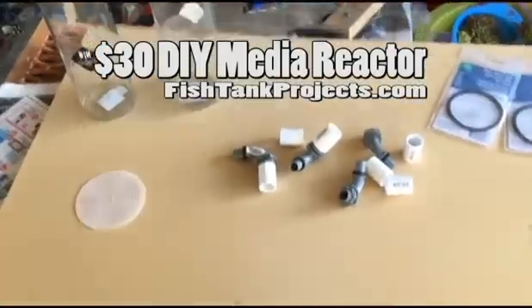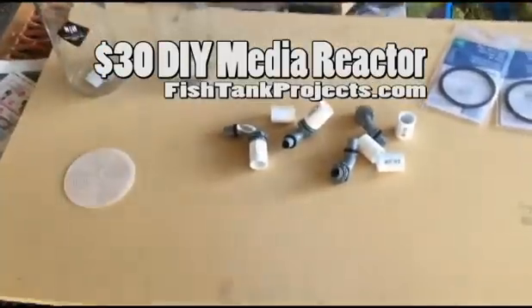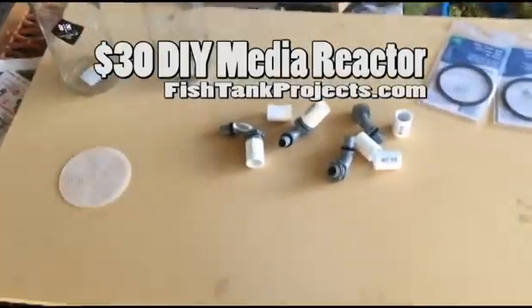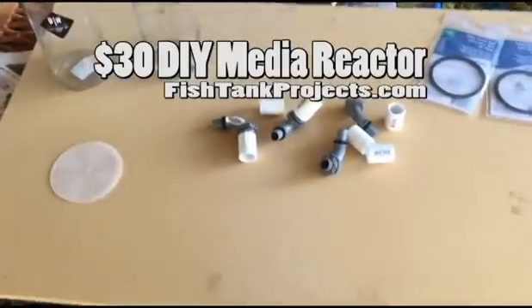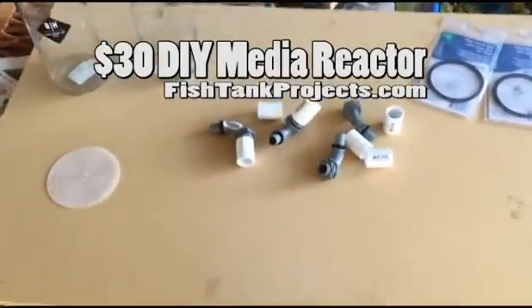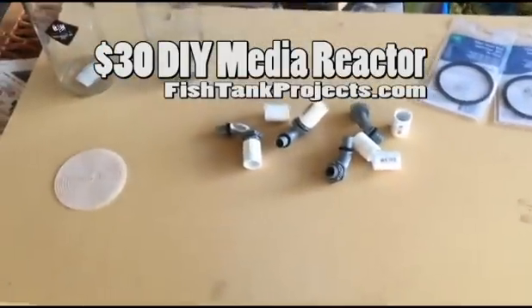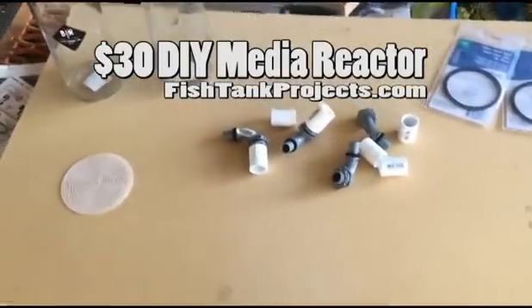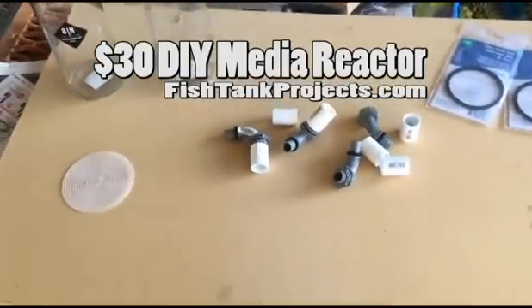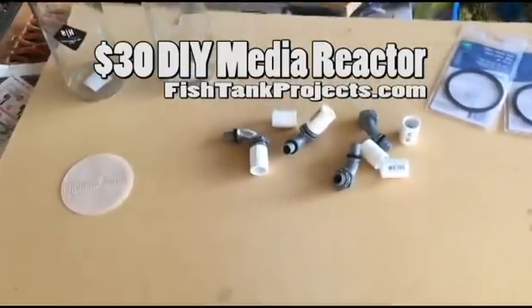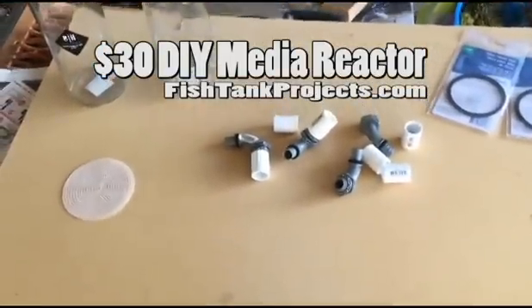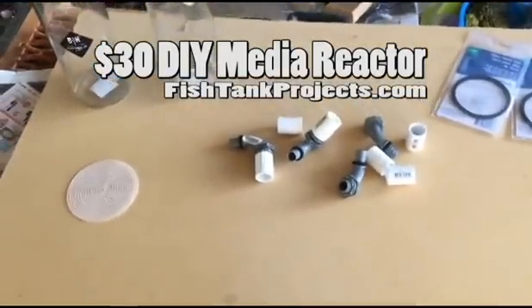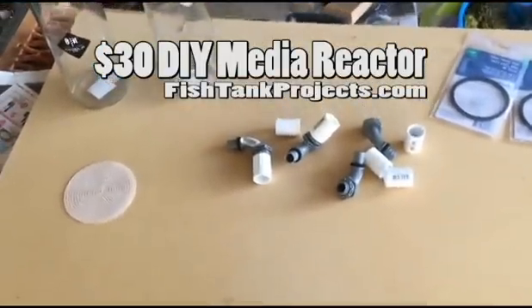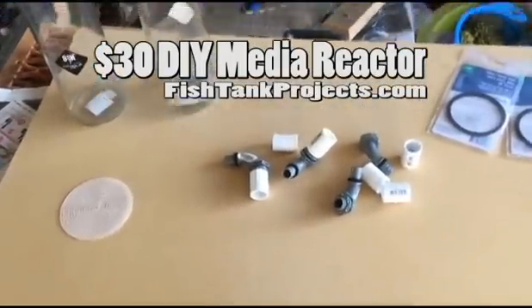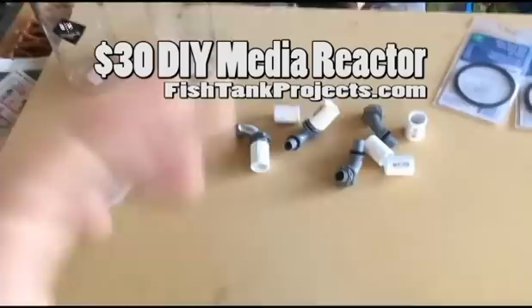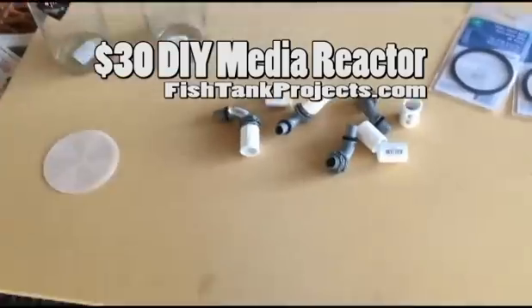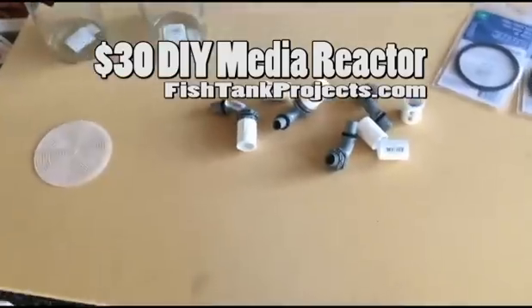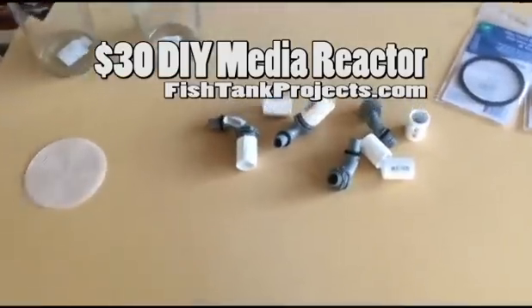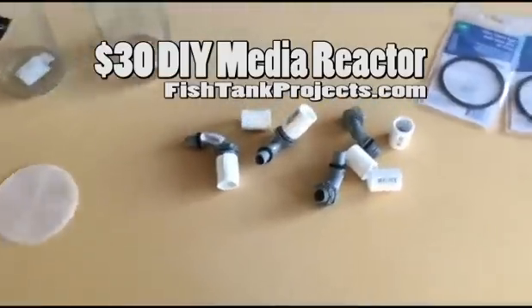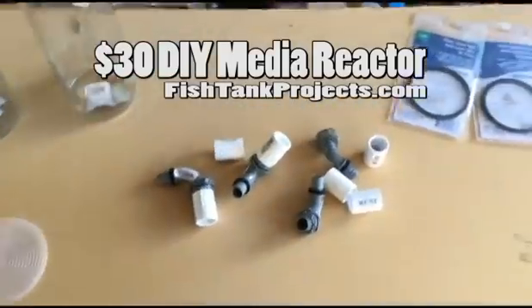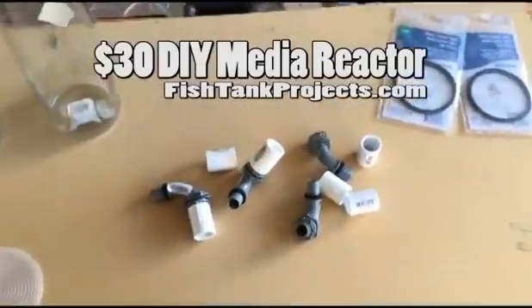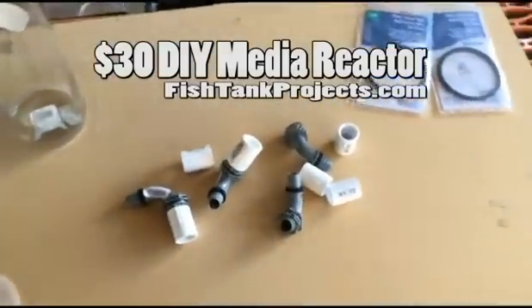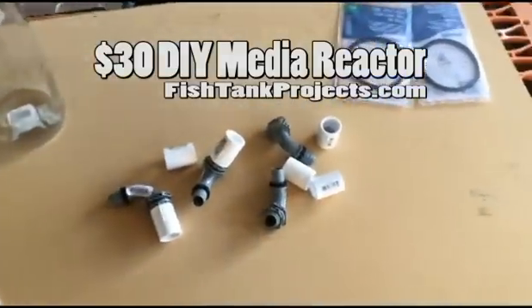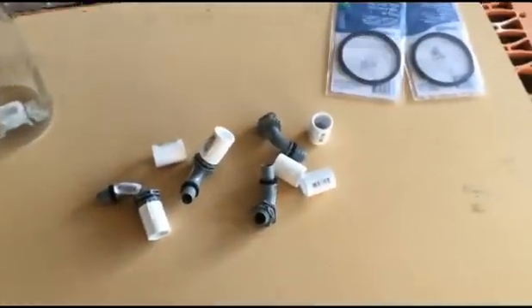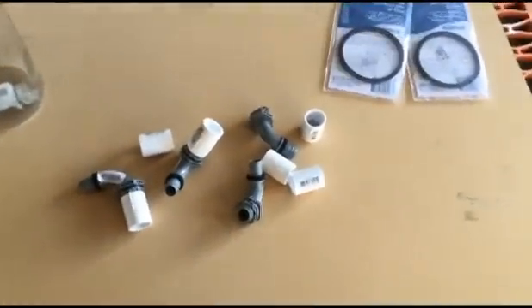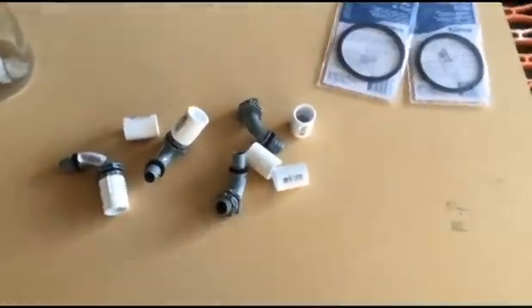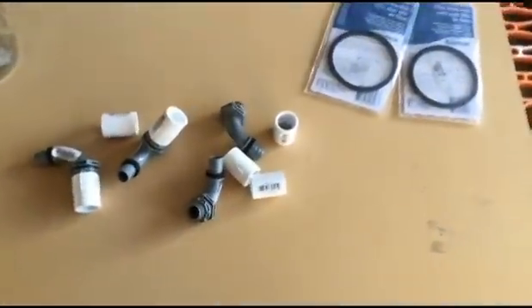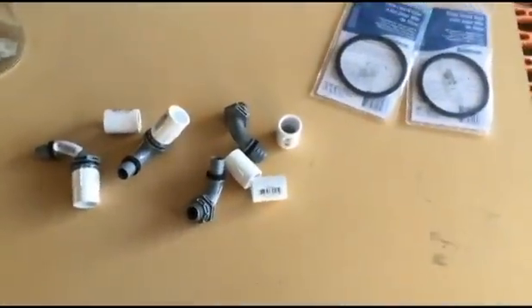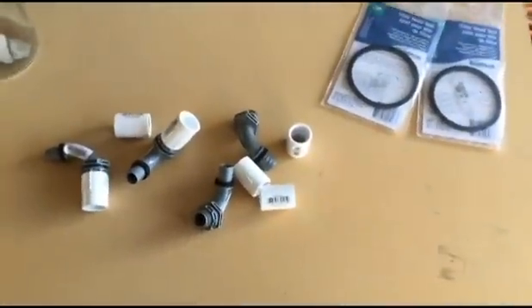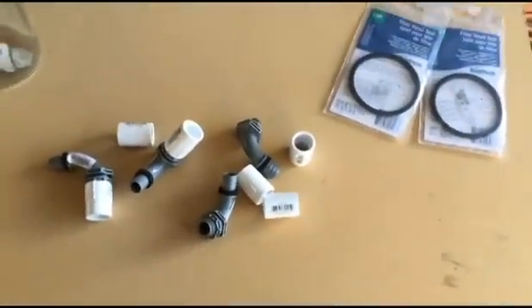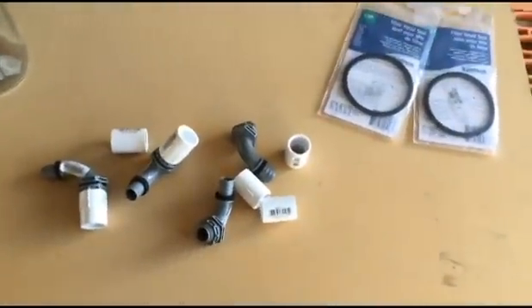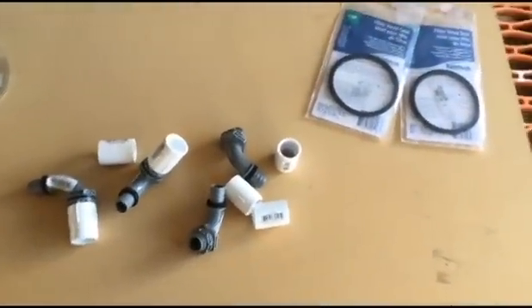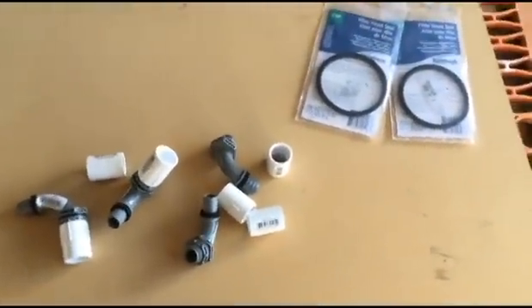Hey guys, so today we are going to be making a DIY media reactor. So far it cost me about $45 in parts.